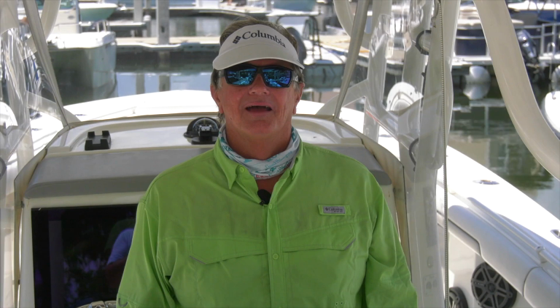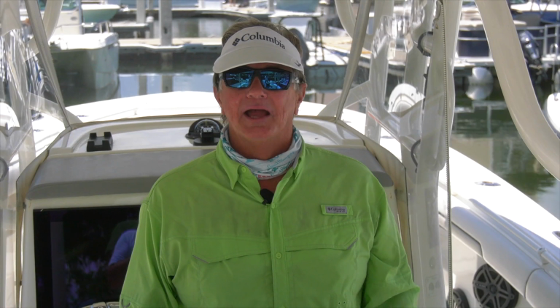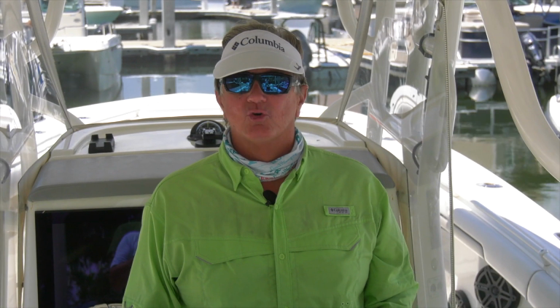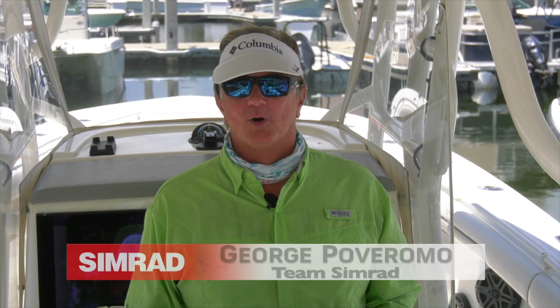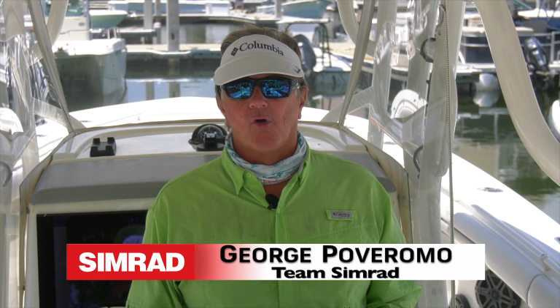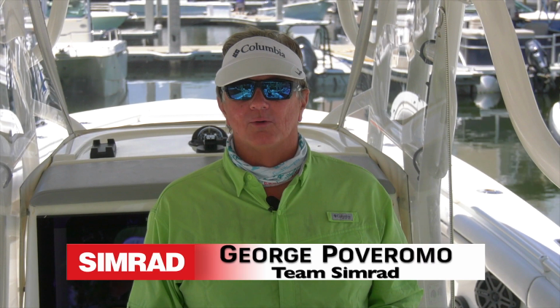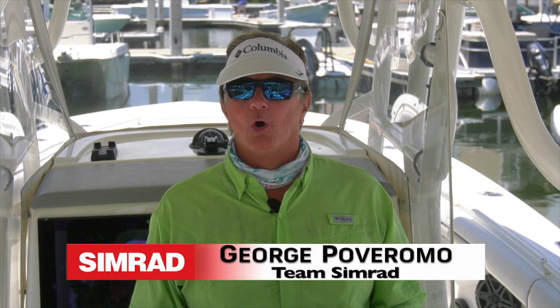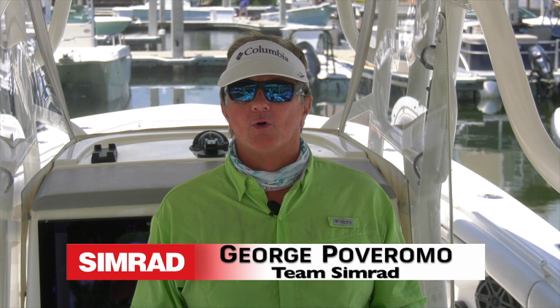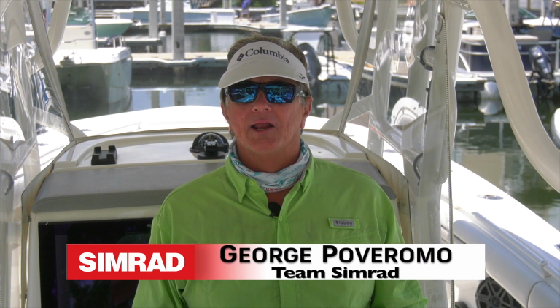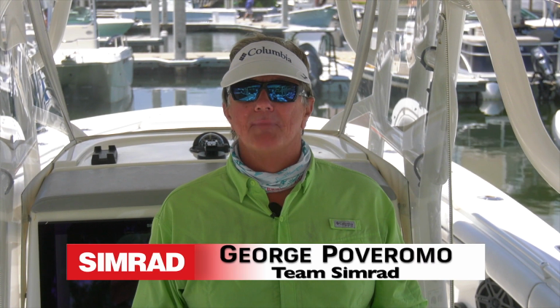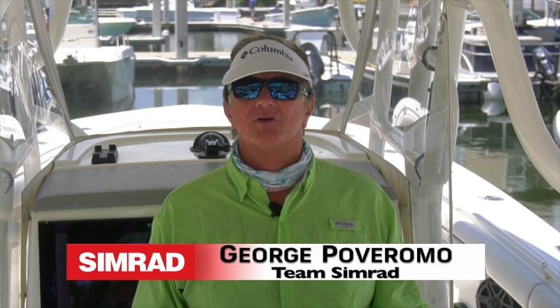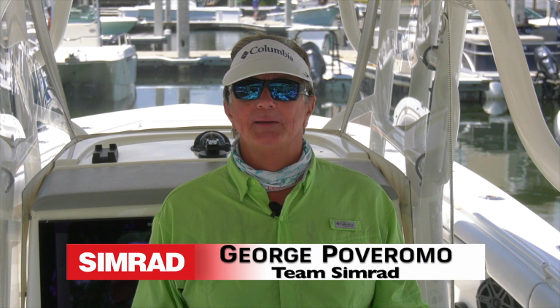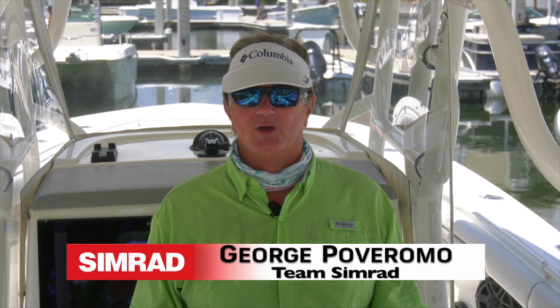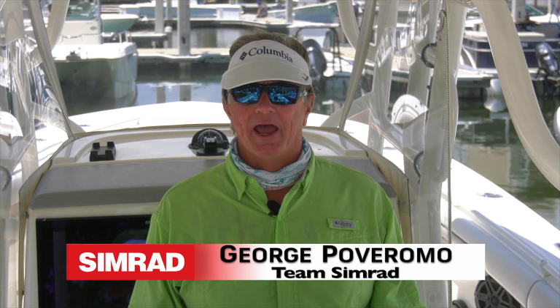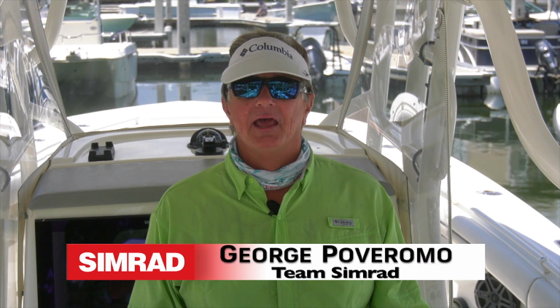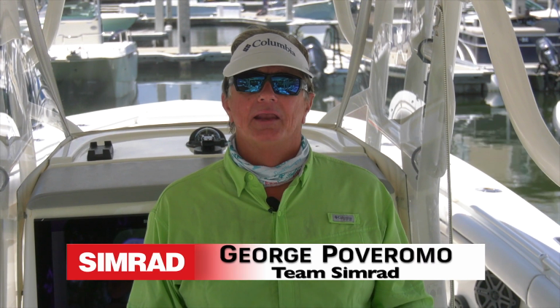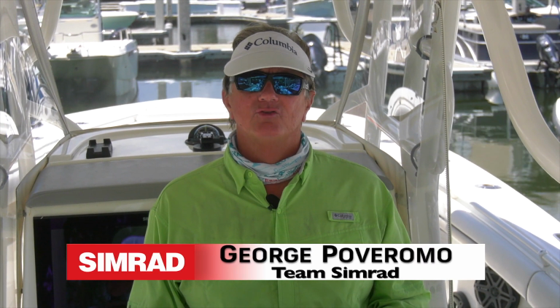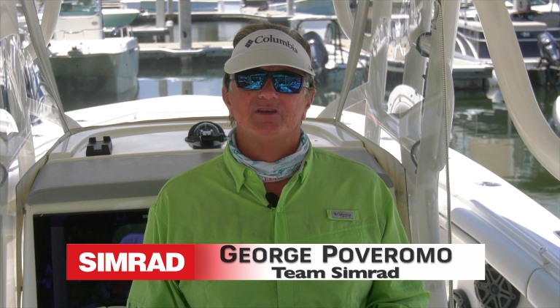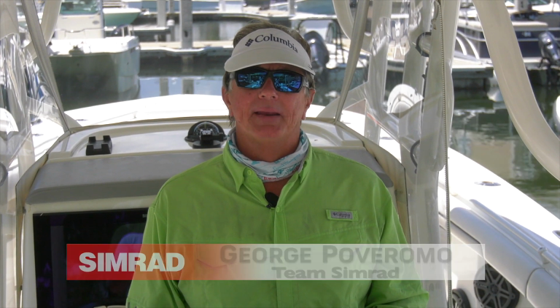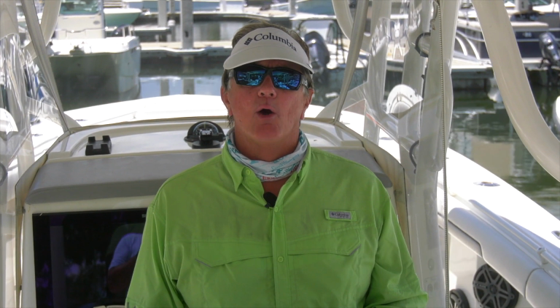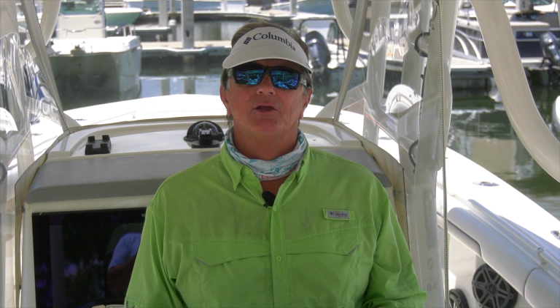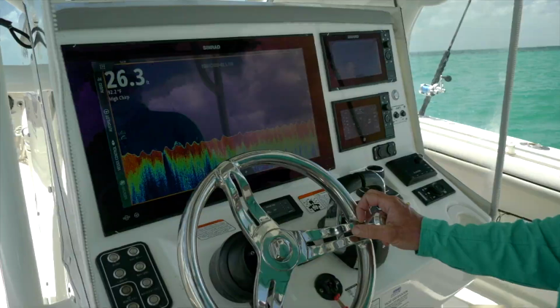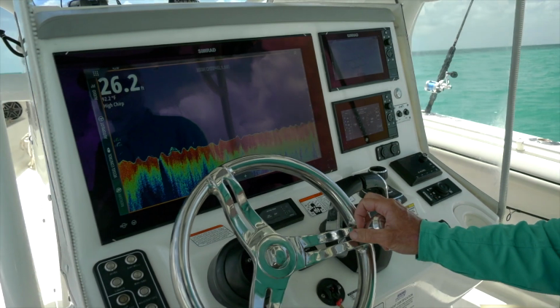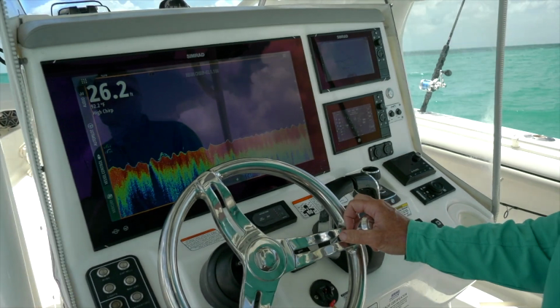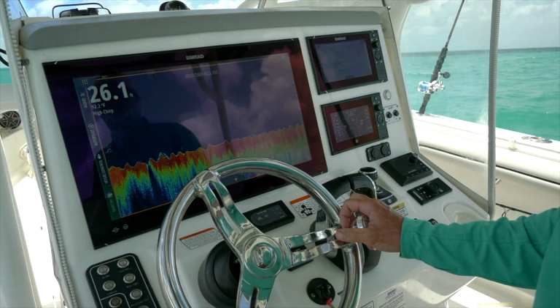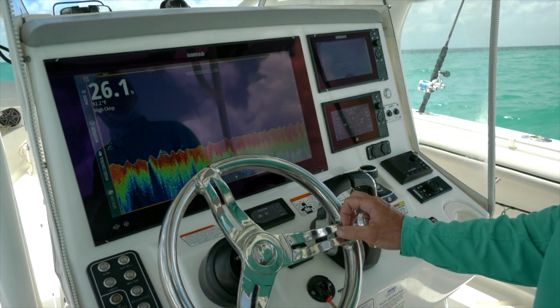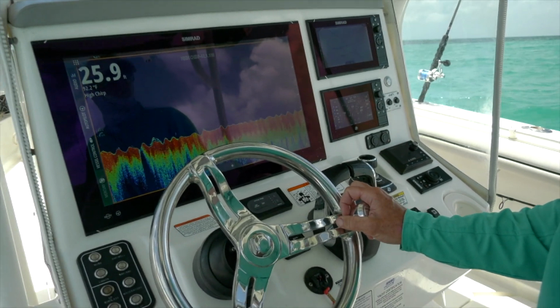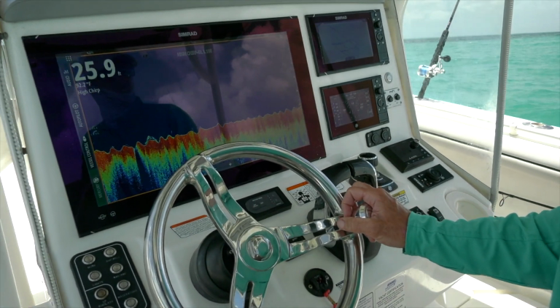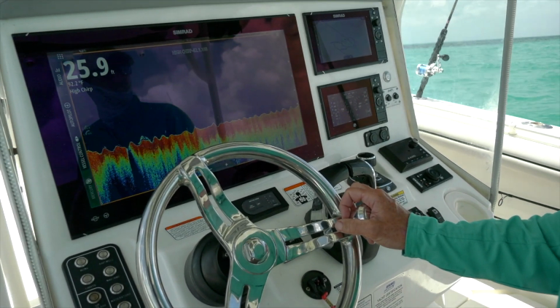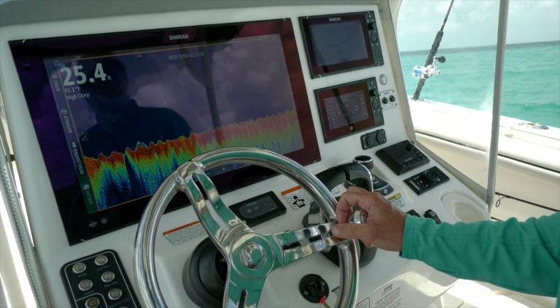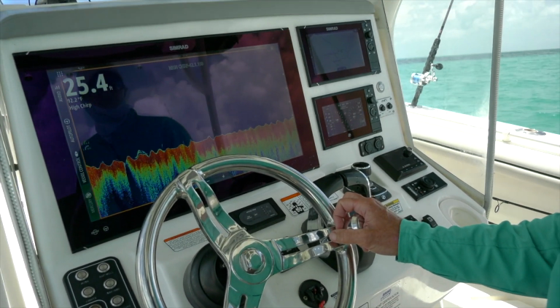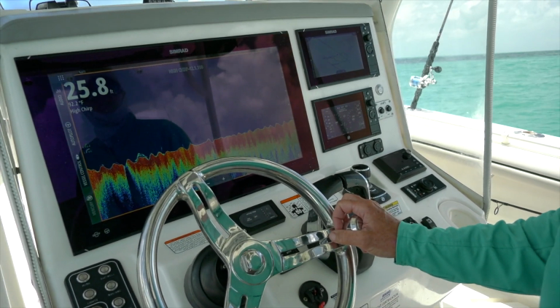Hi, I'm George Poveromo, saltwater angler and member of Team SIMRAD, and here's a tip on how I use my SIMRAD electronics to identify fish.